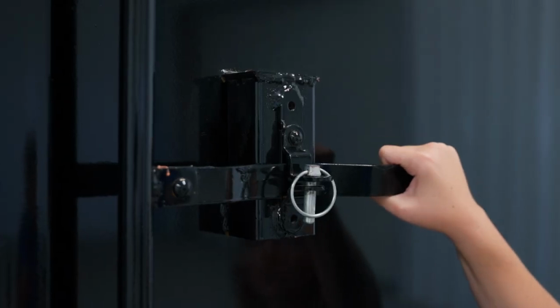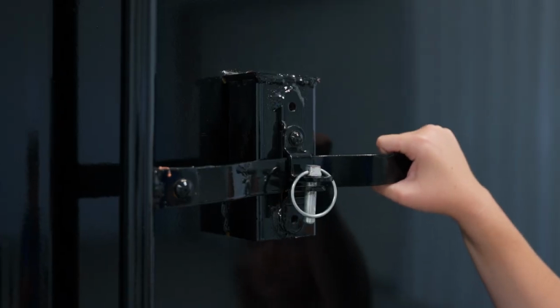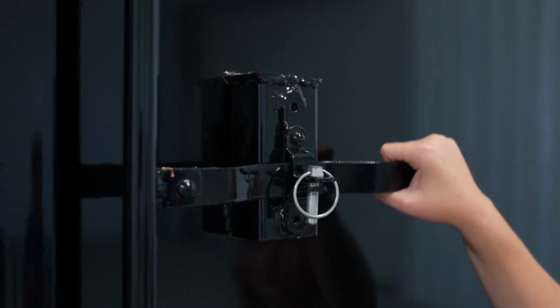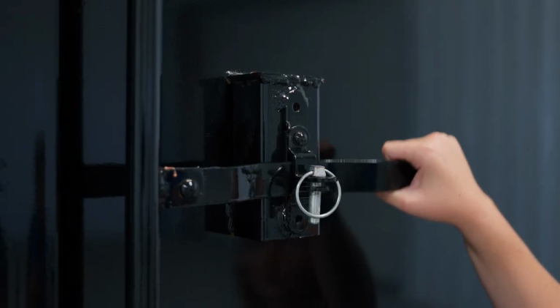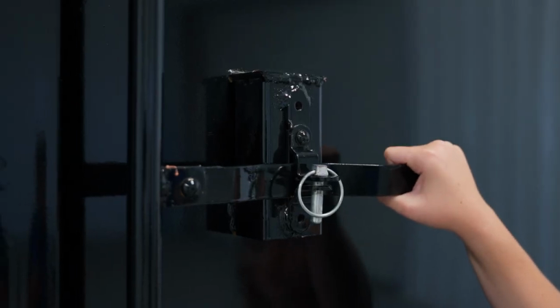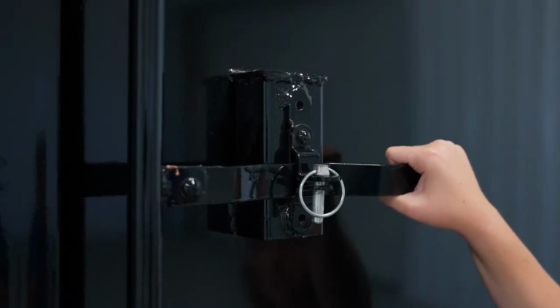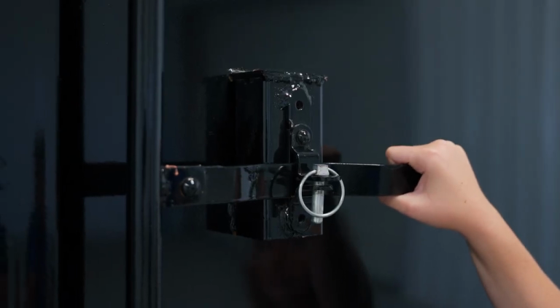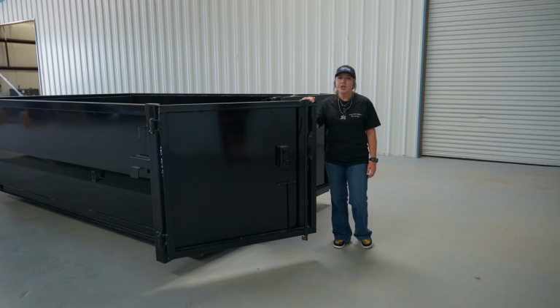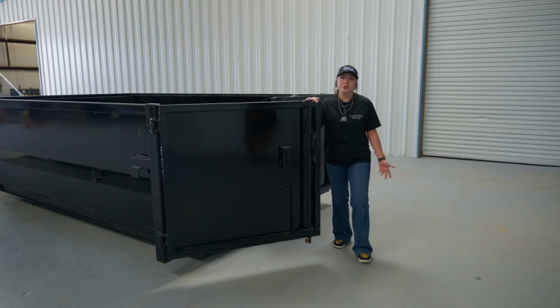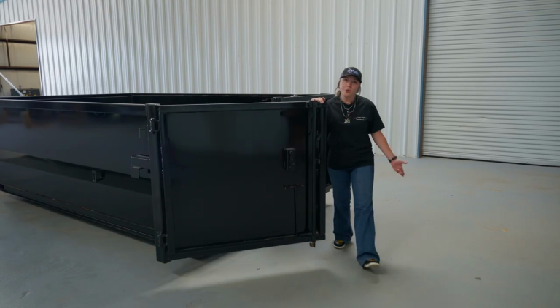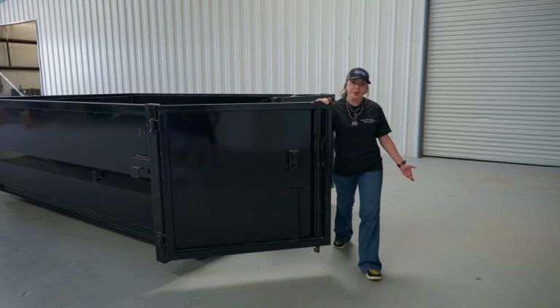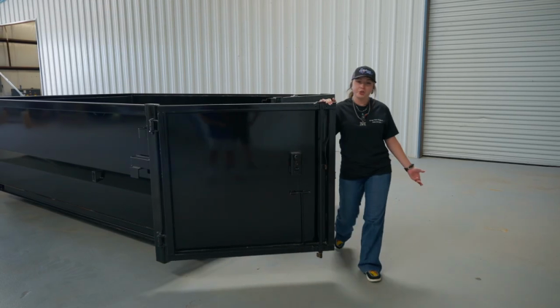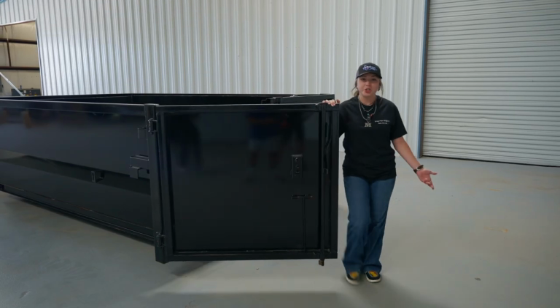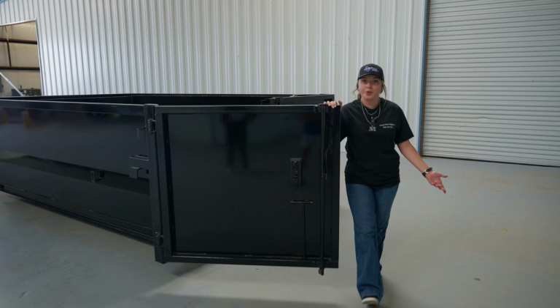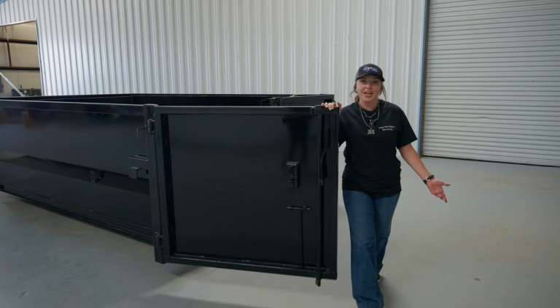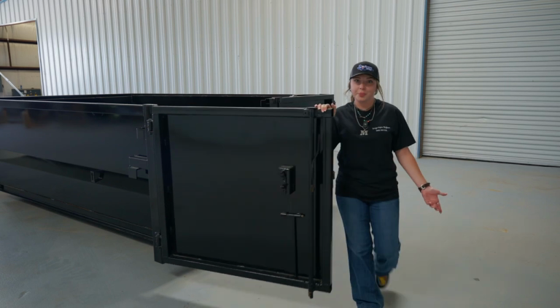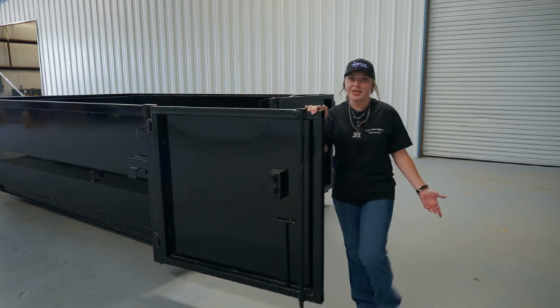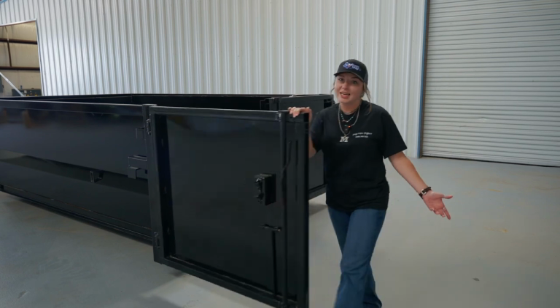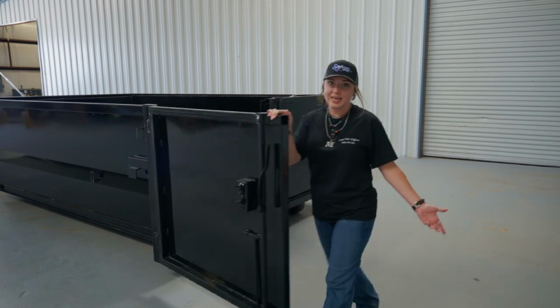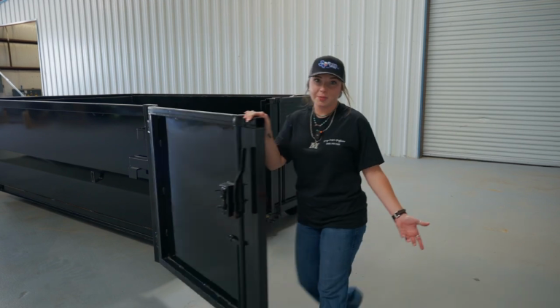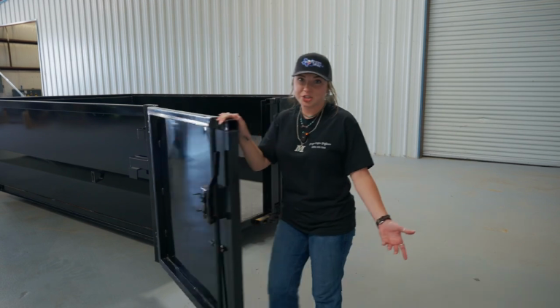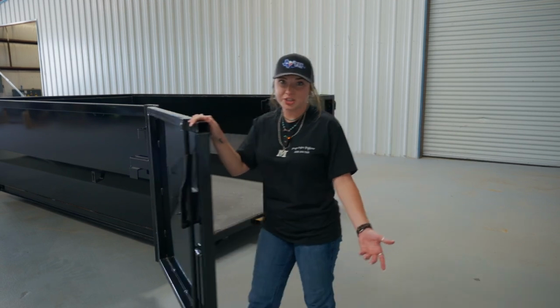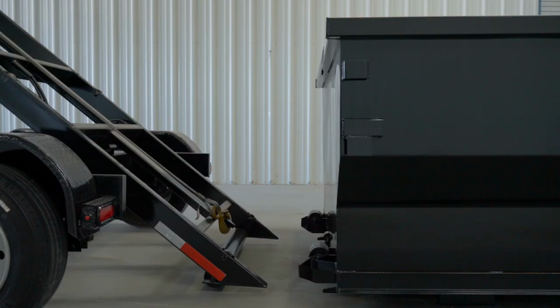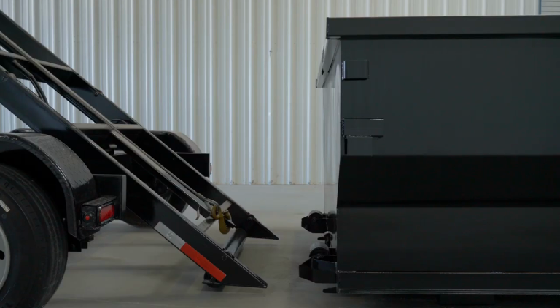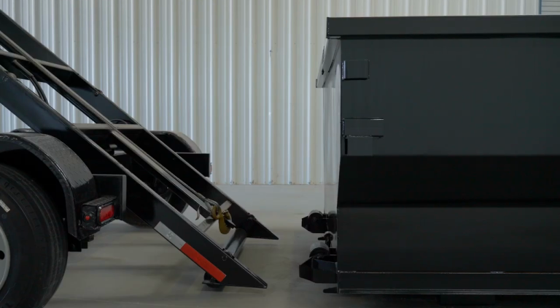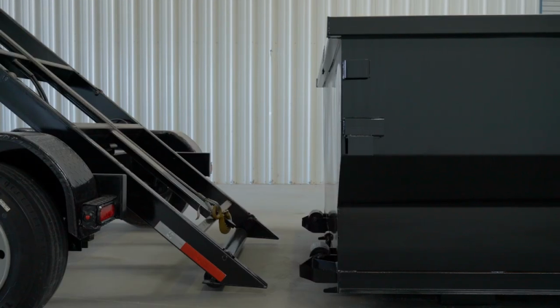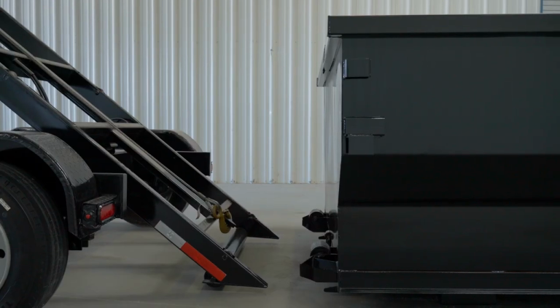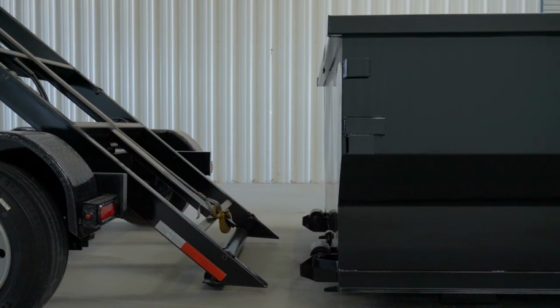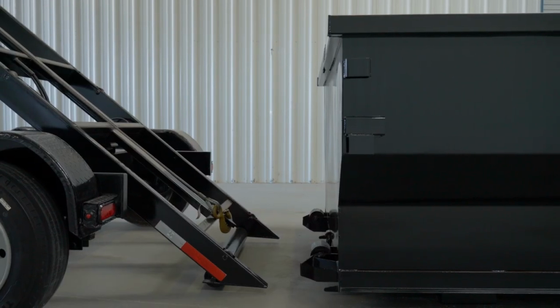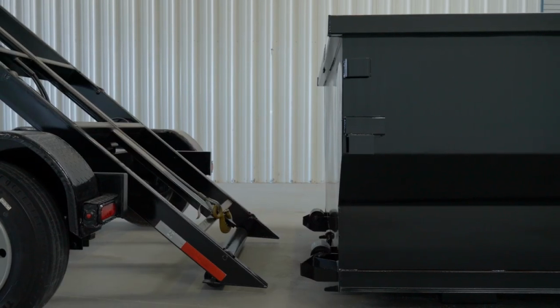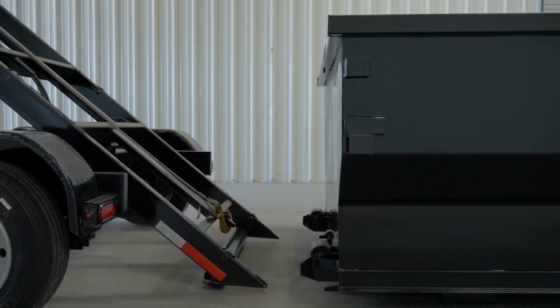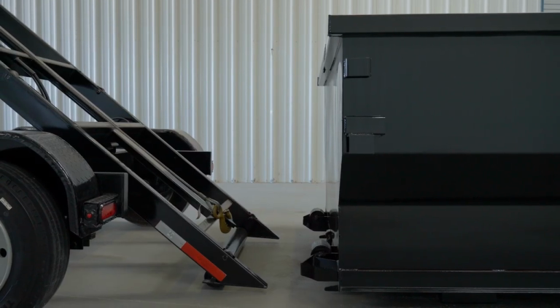Always remember to re-engage your winch before you start your tilt, and always make sure your doors are securely latched. You don't want your doors swinging open and getting damaged.